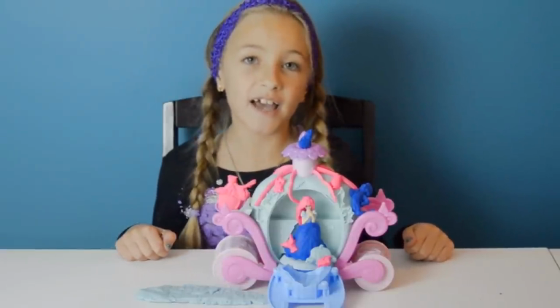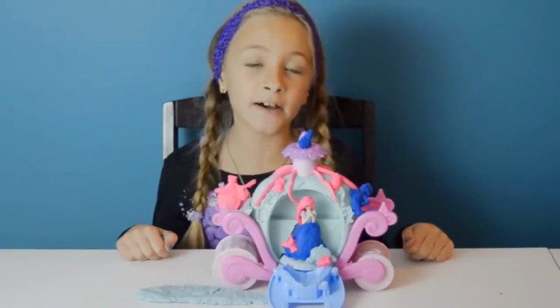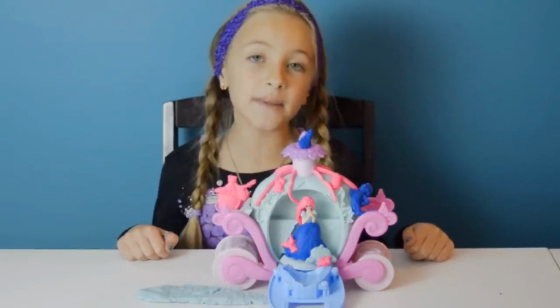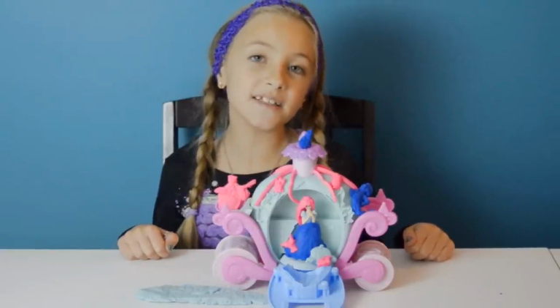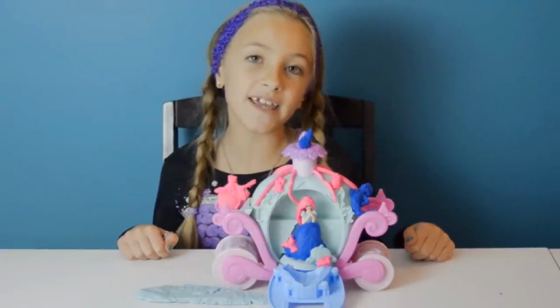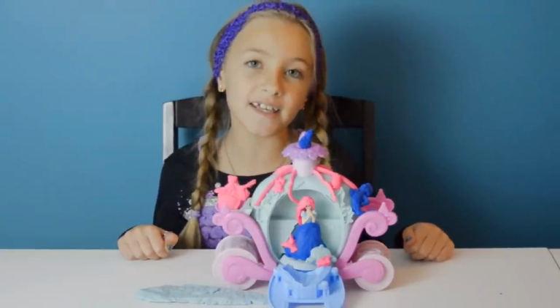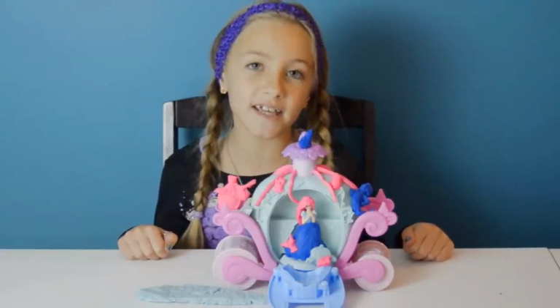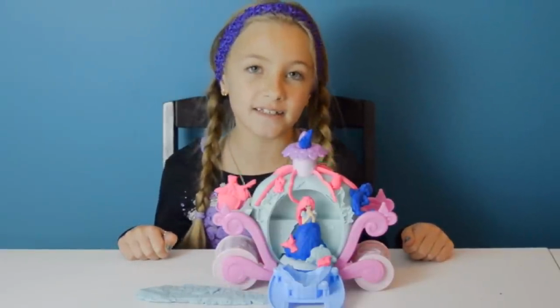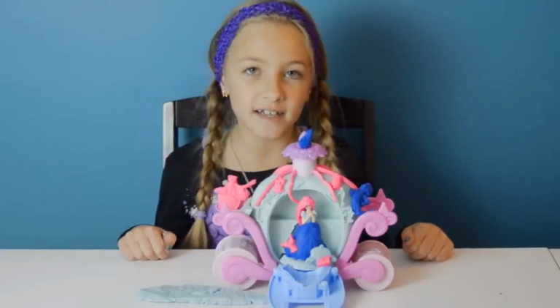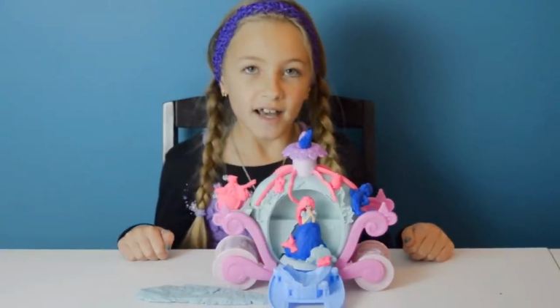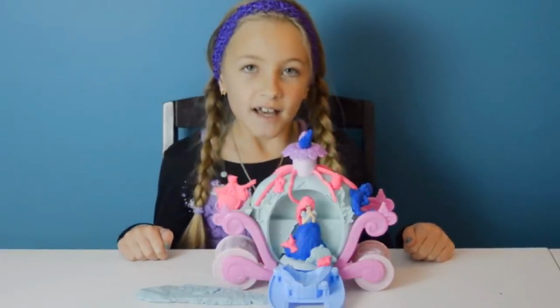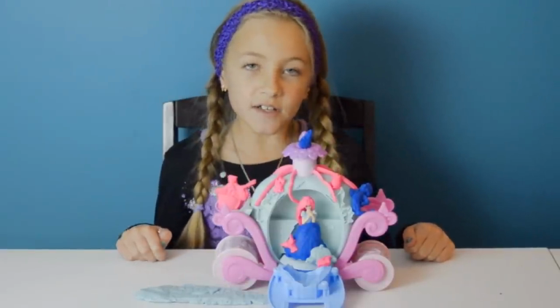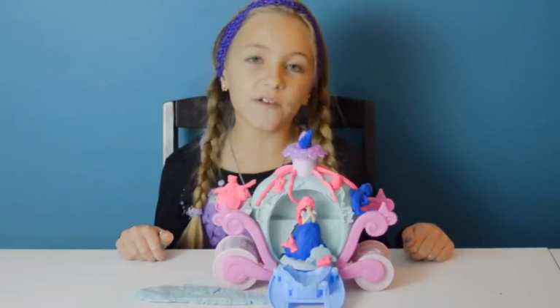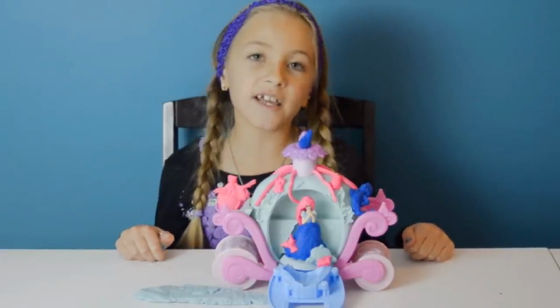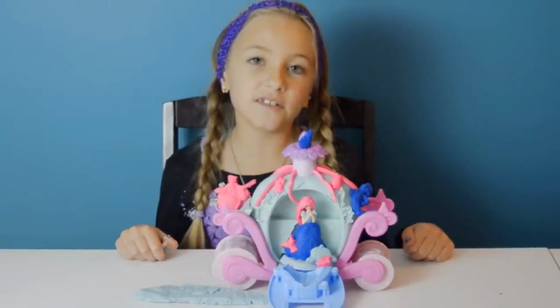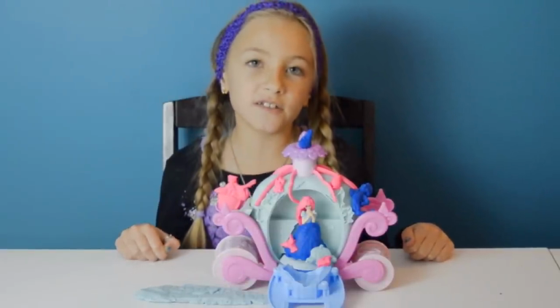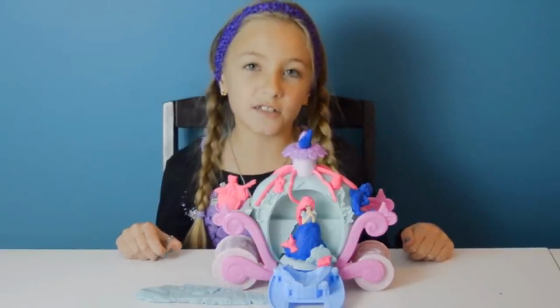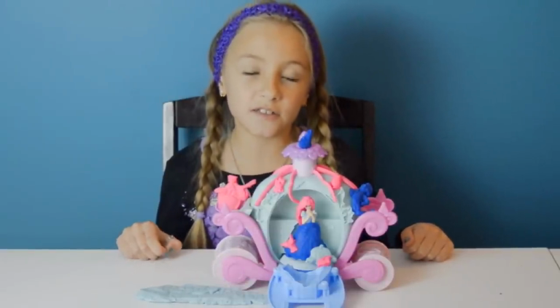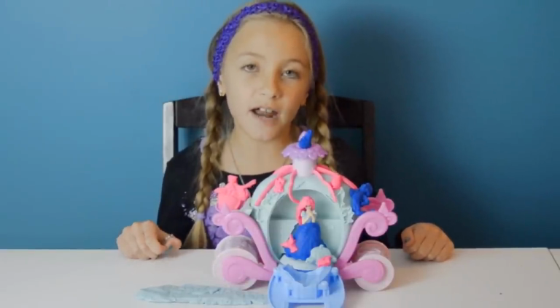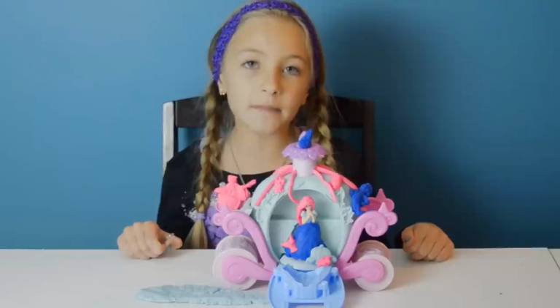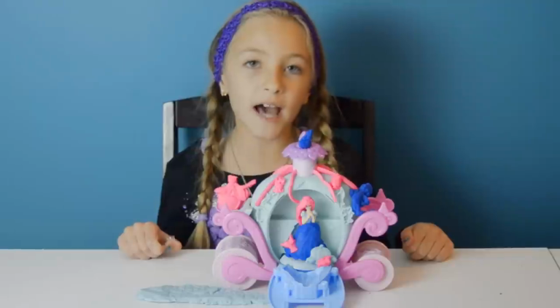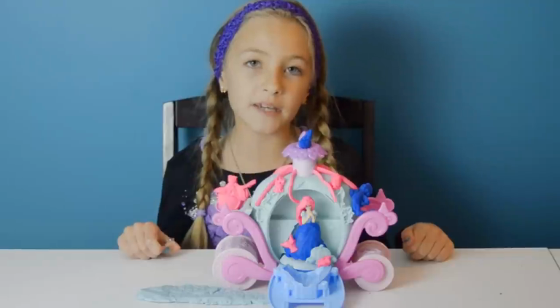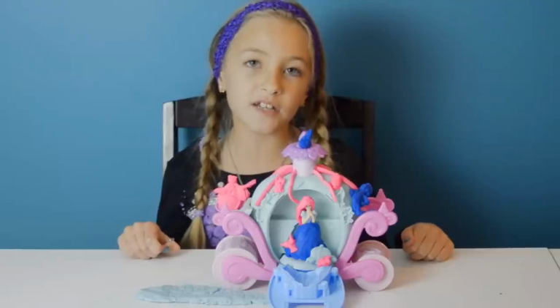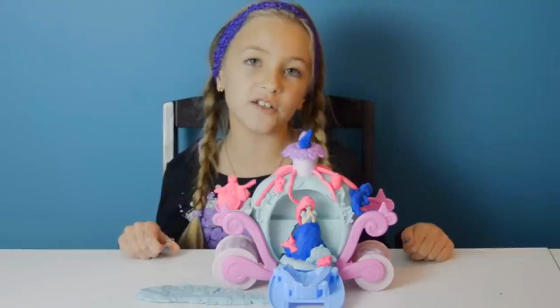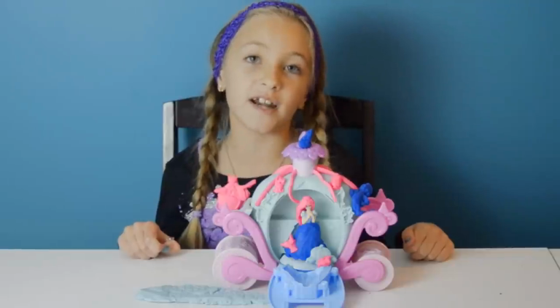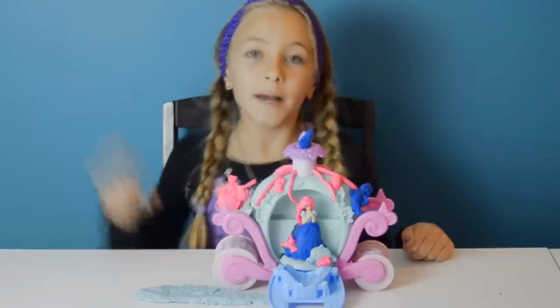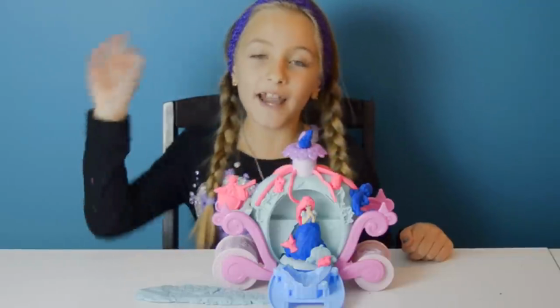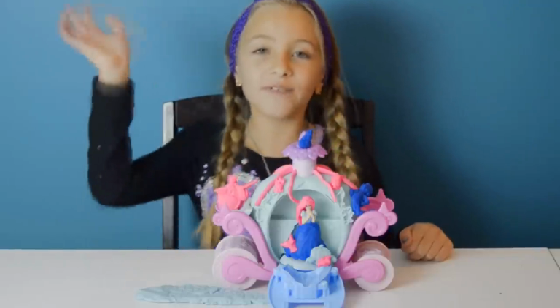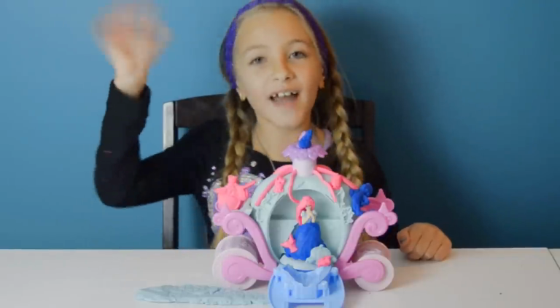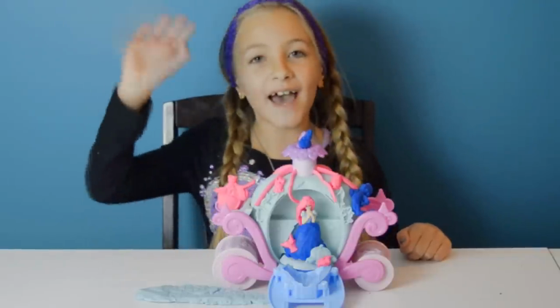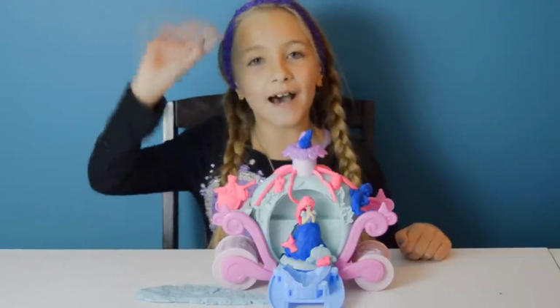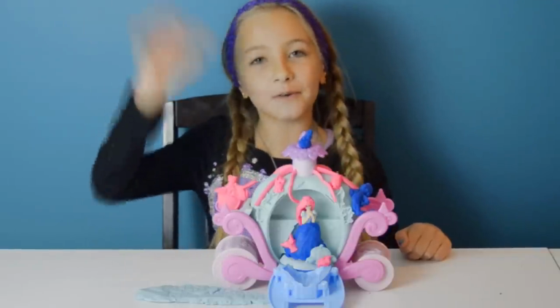So here's my complete creation. I hope you like it. Don't forget to subscribe, comment, and share. Bye for now!